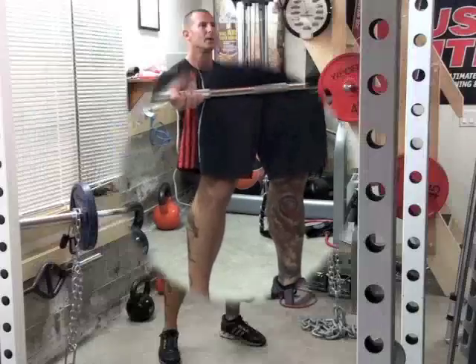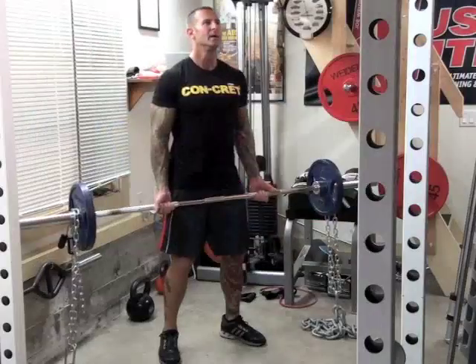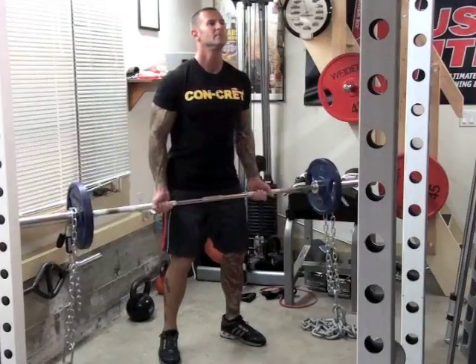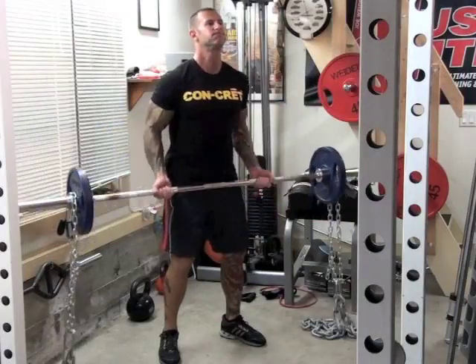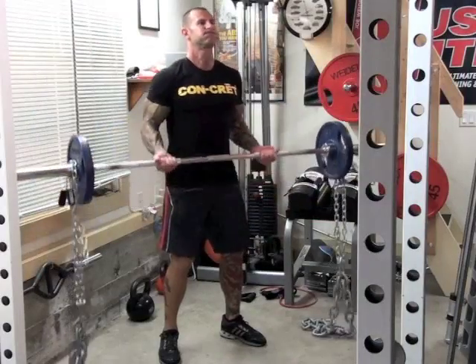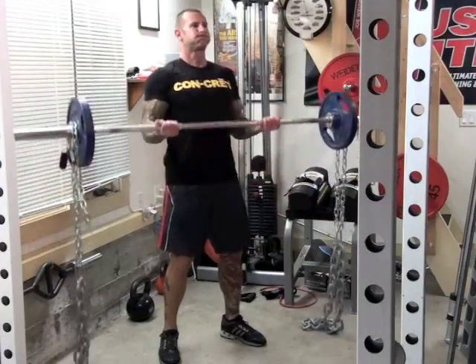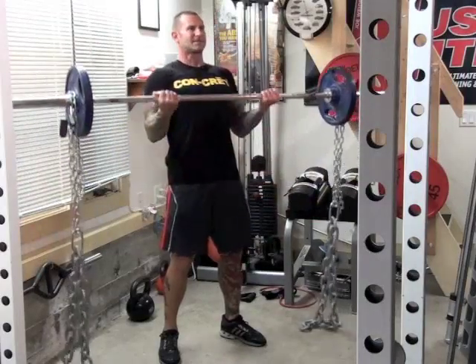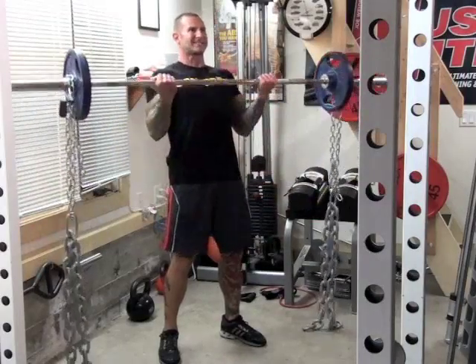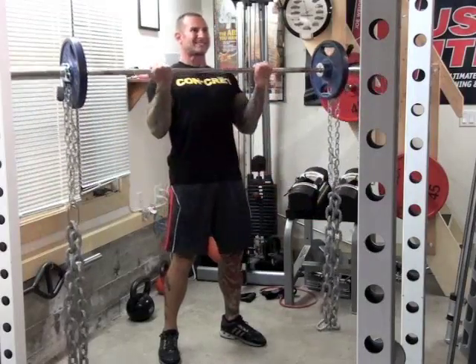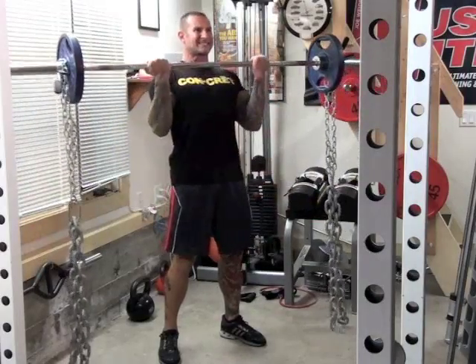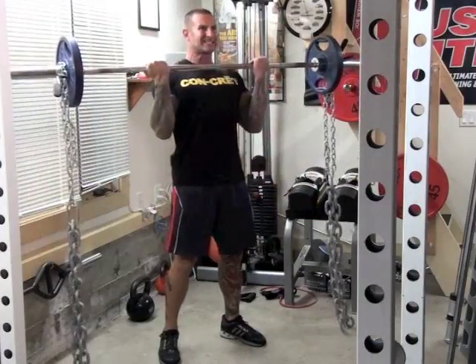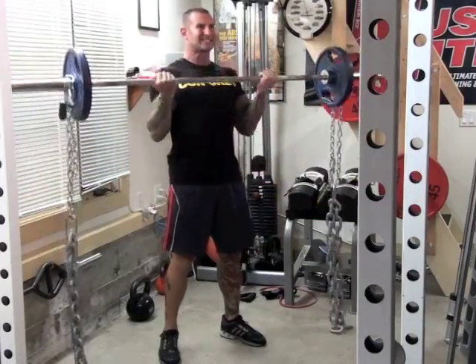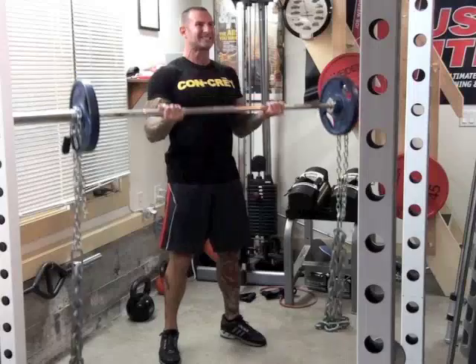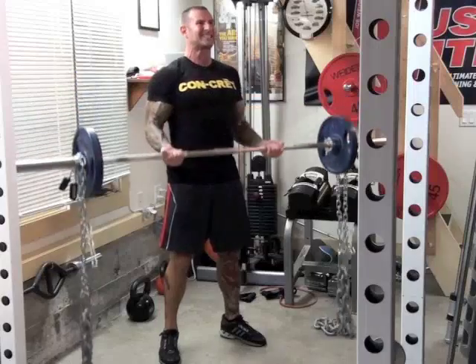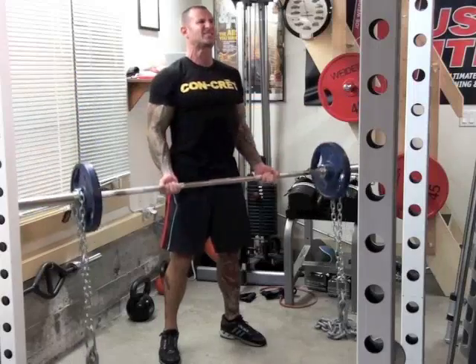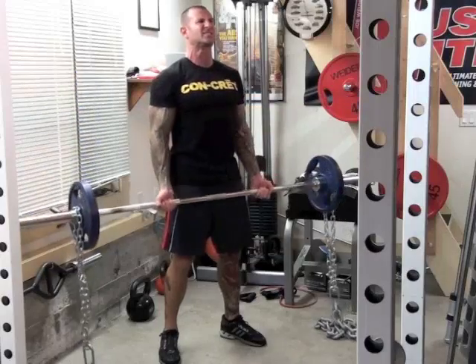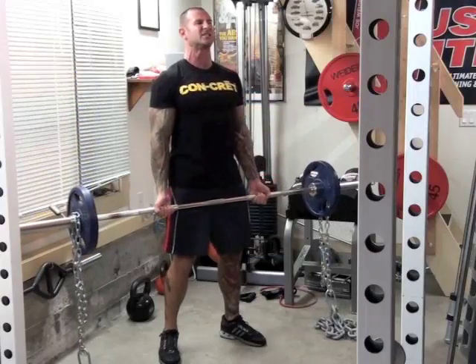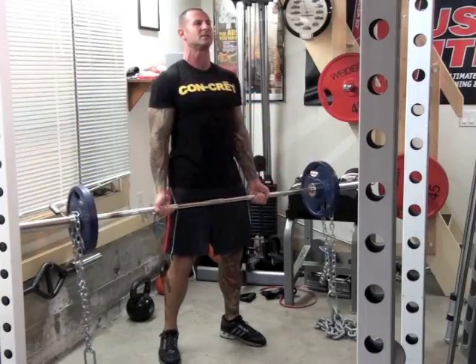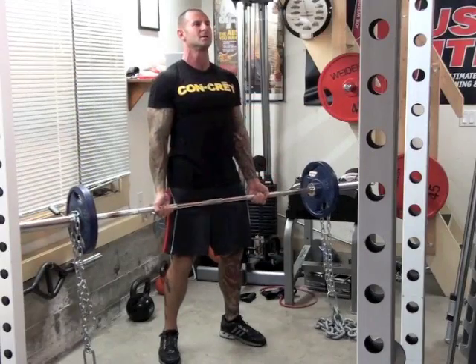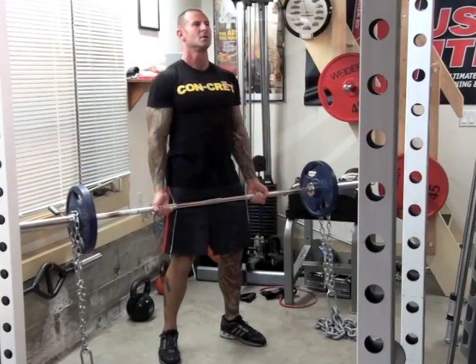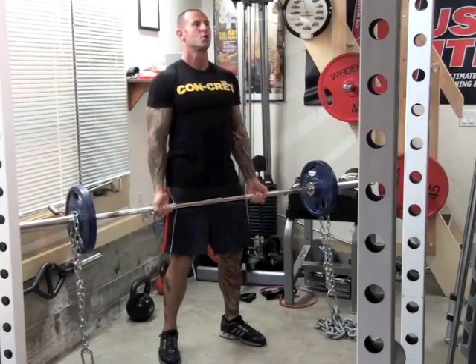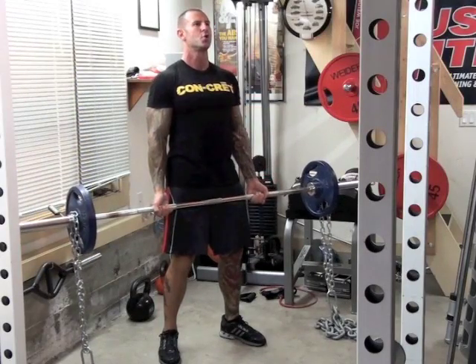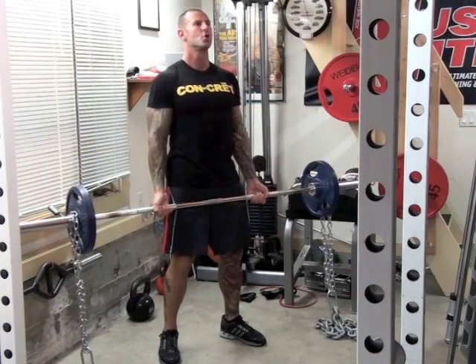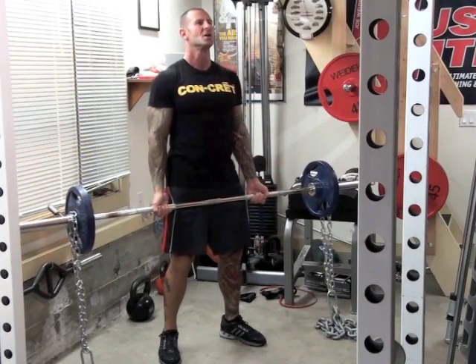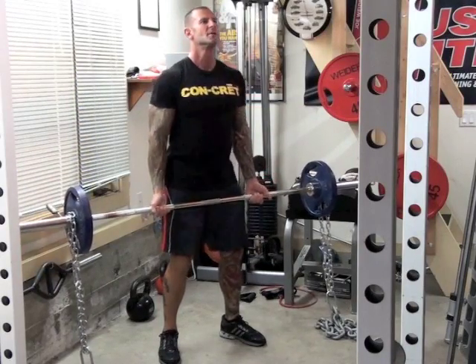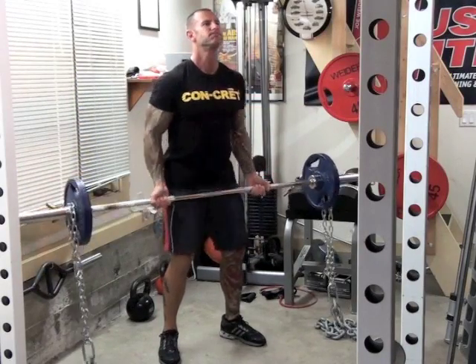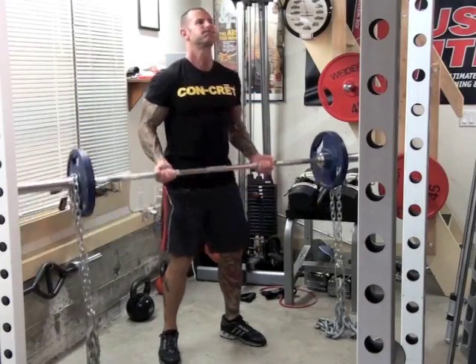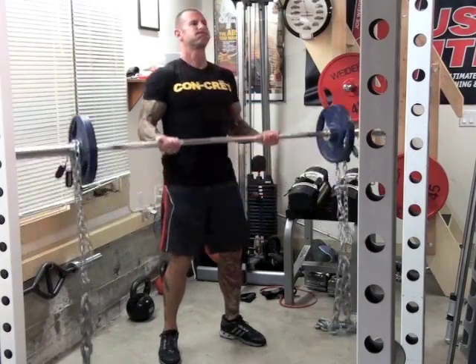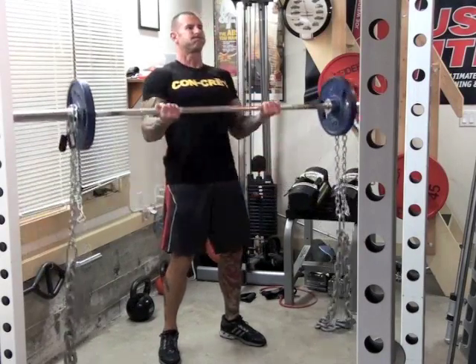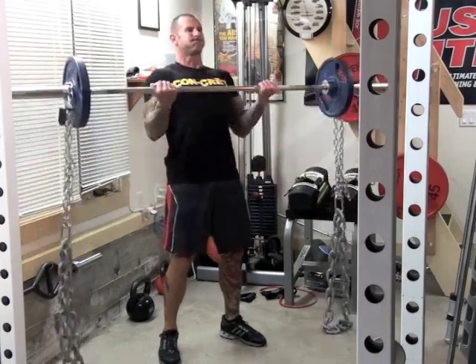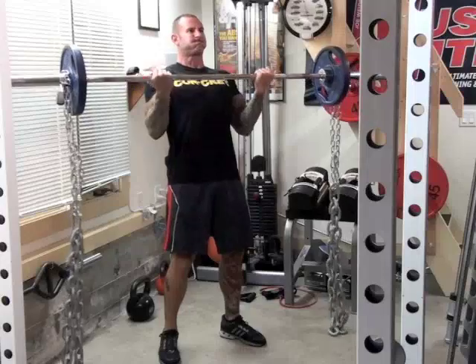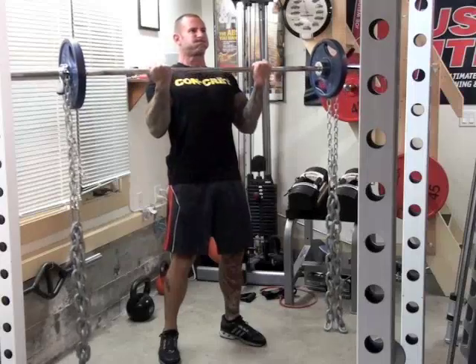Once you're all set up, perform barbell curls as you normally would. You won't believe the burn in your biceps.